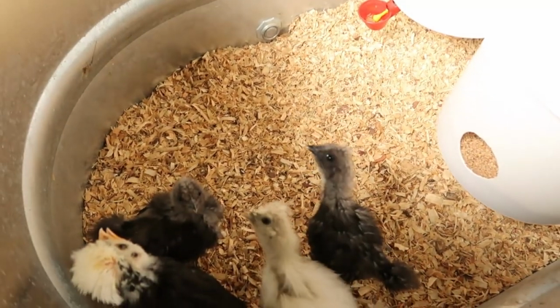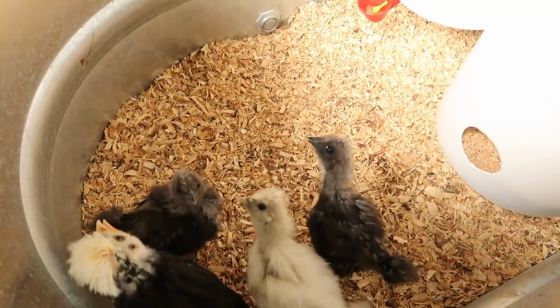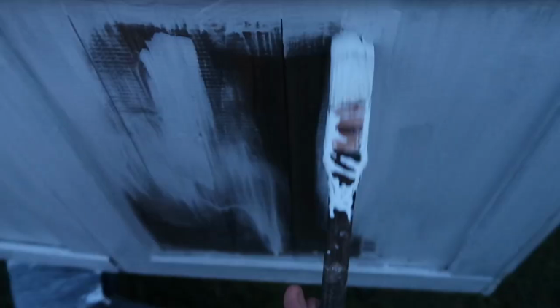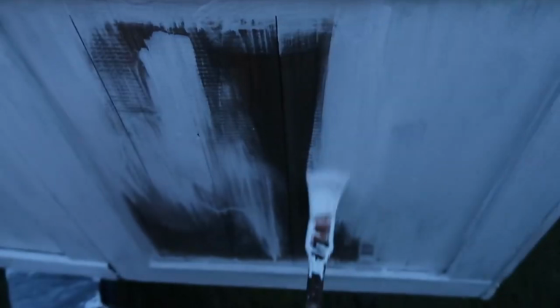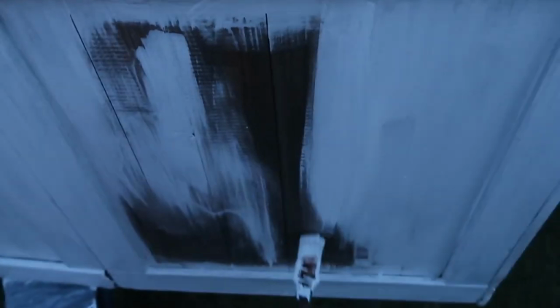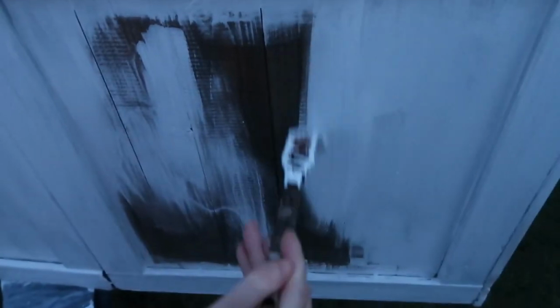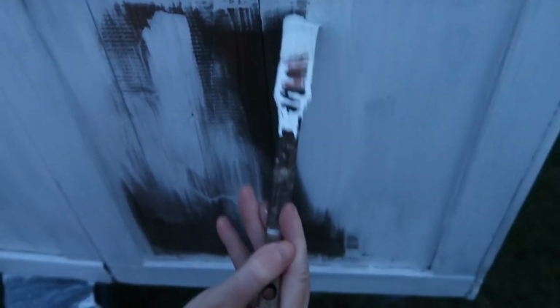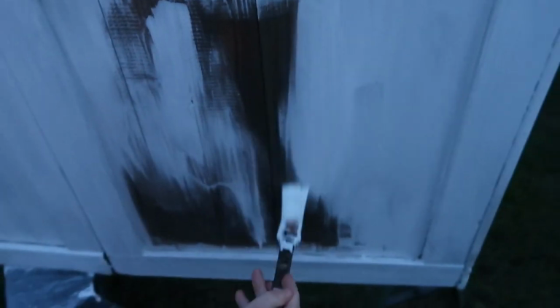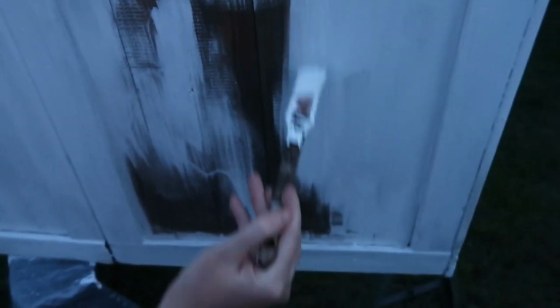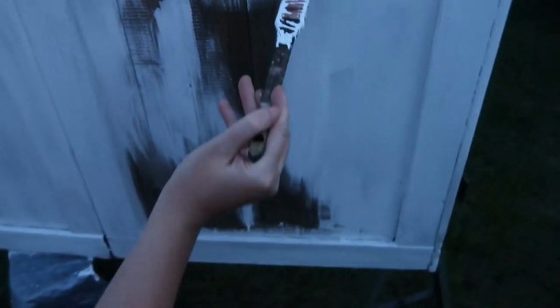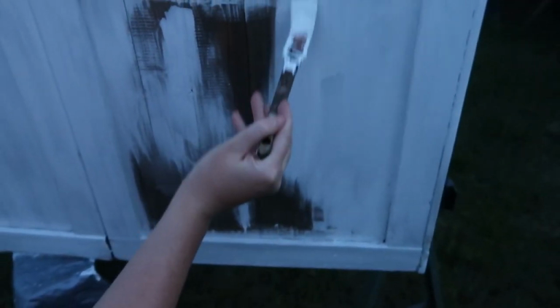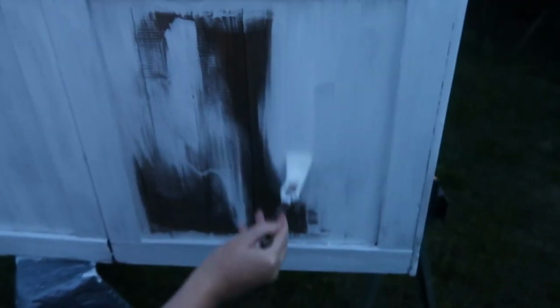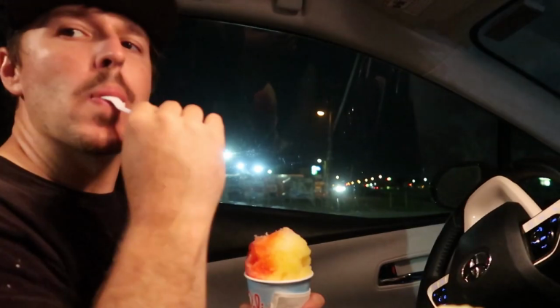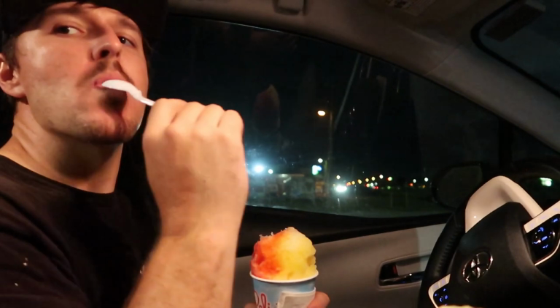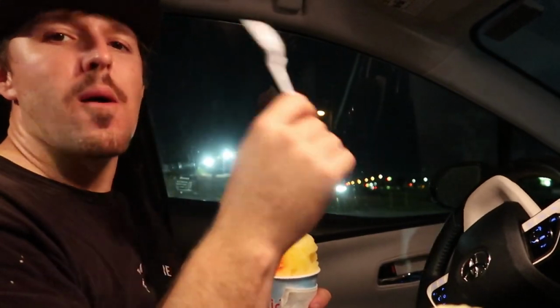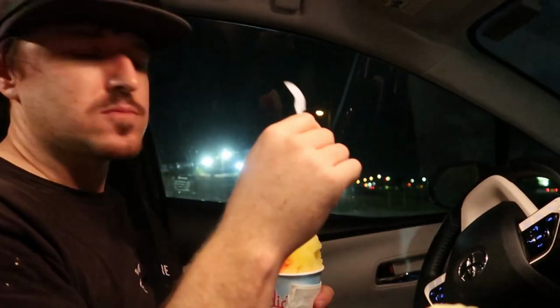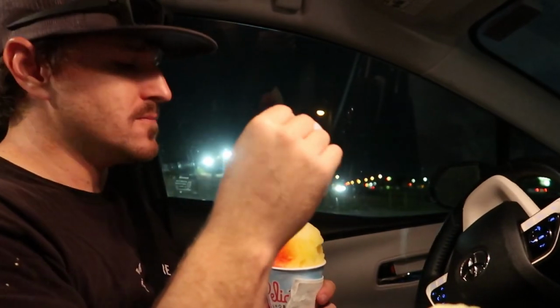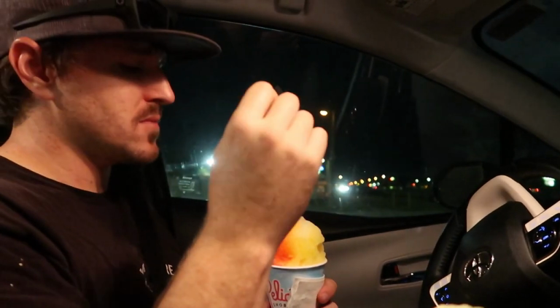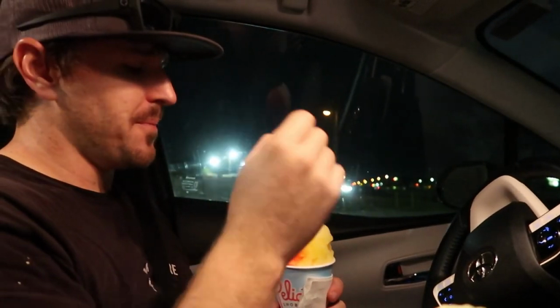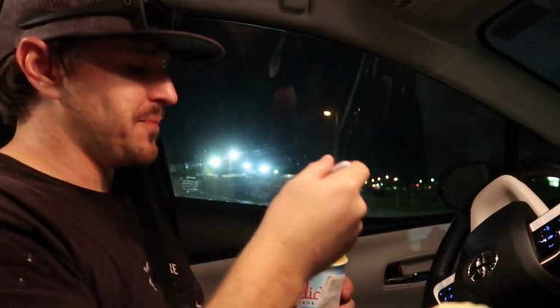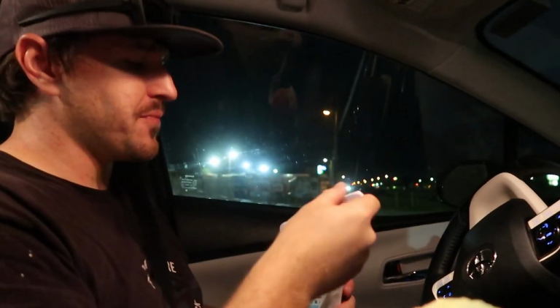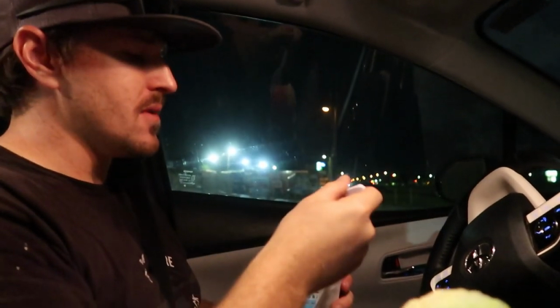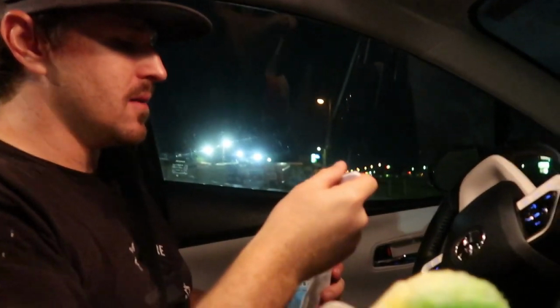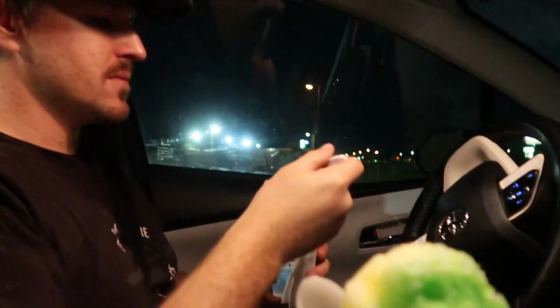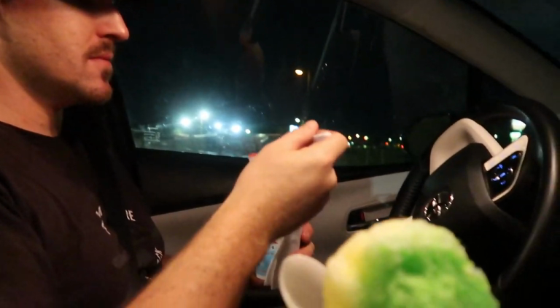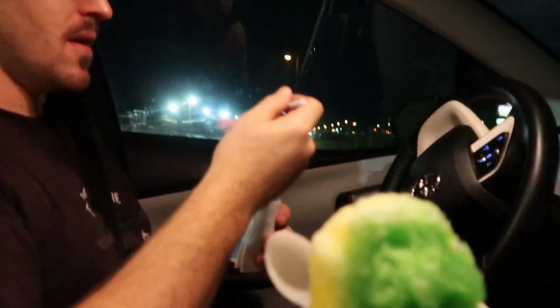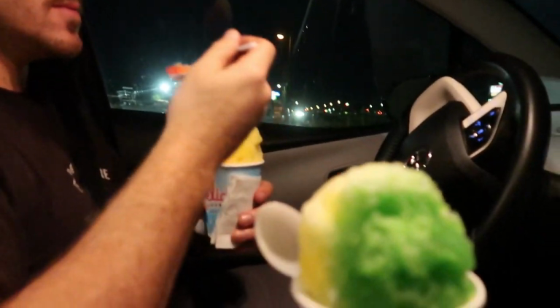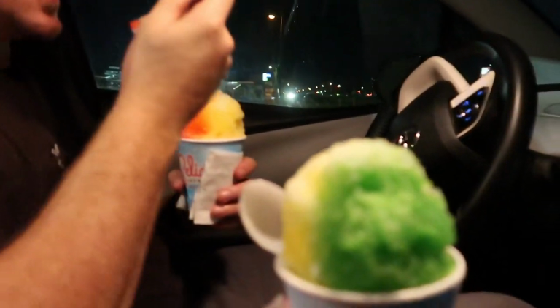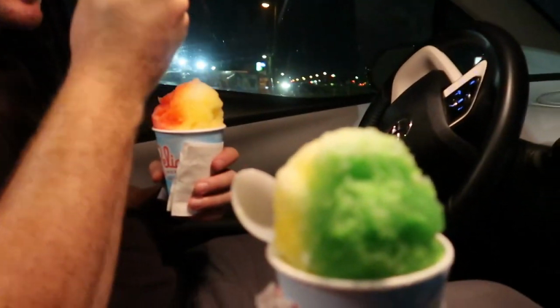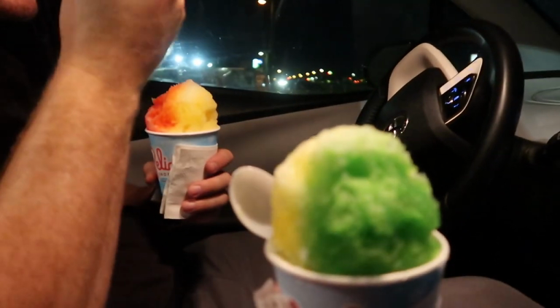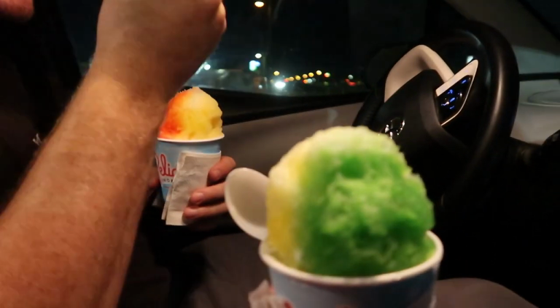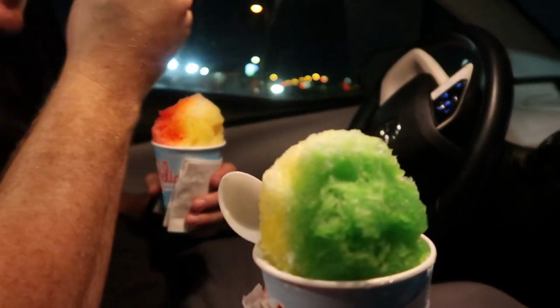After dinner, we put in some work on our chicken coop for our little silkies, and then we rewarded ourselves with one of our favorite treats.